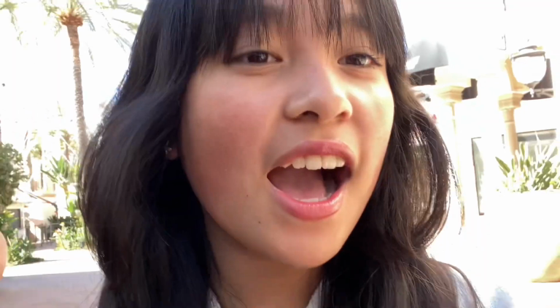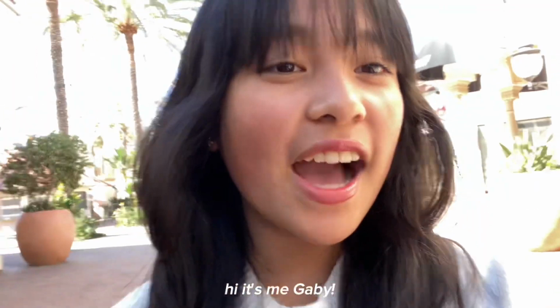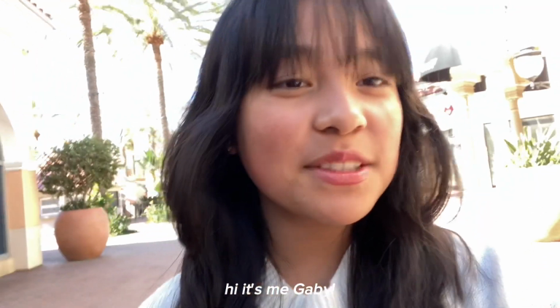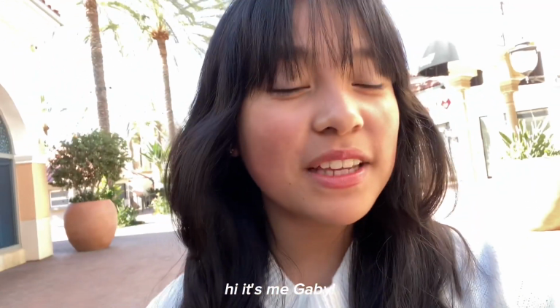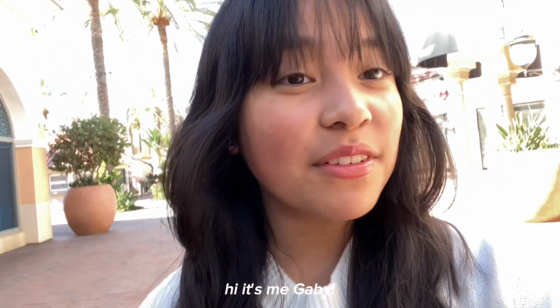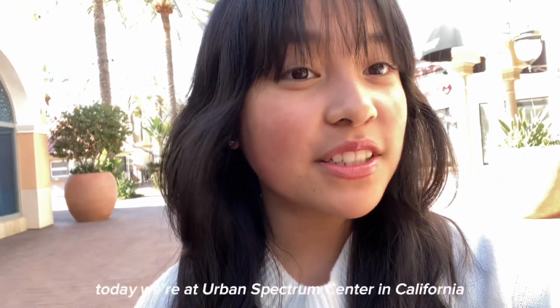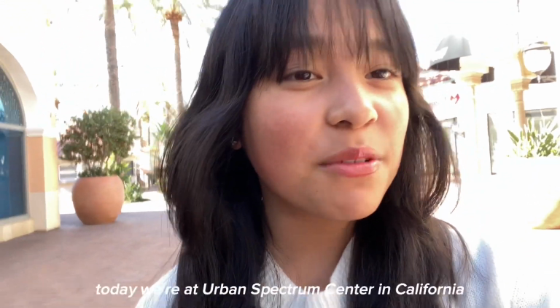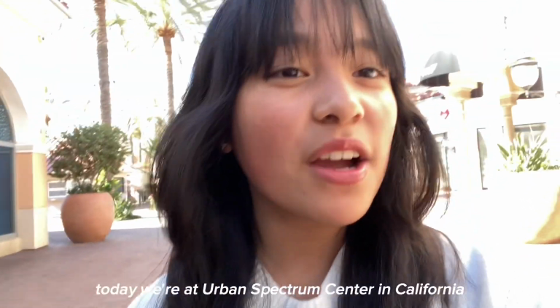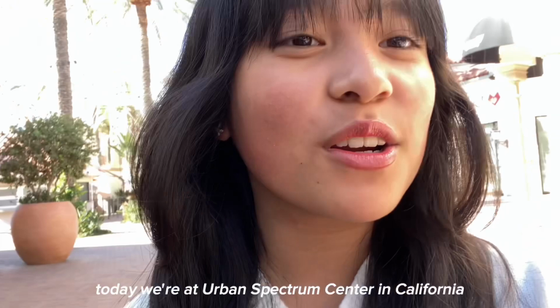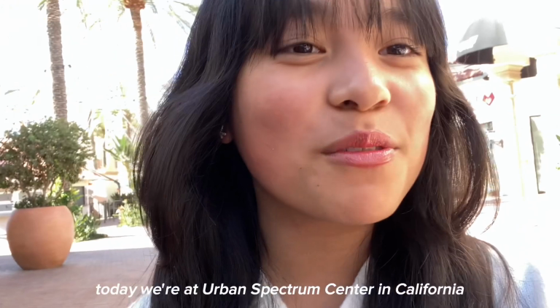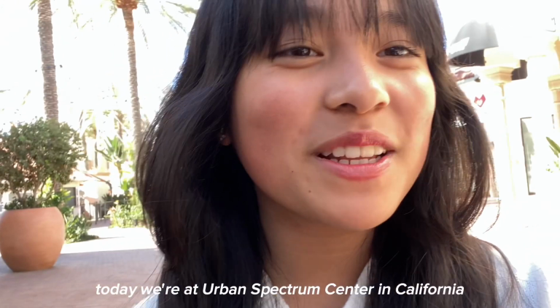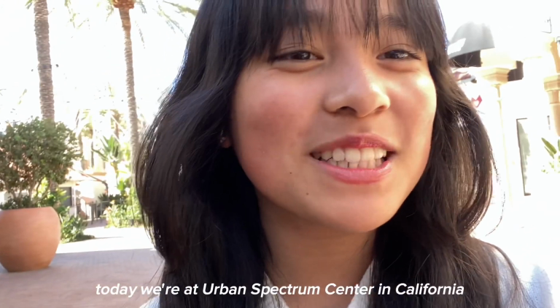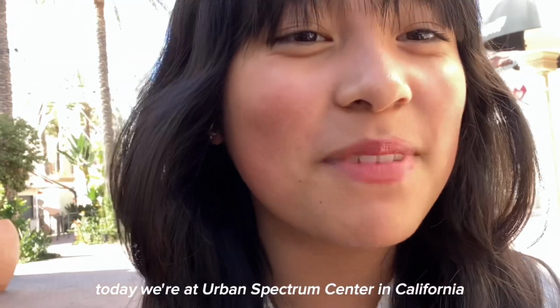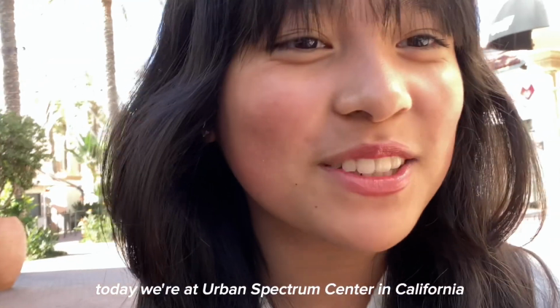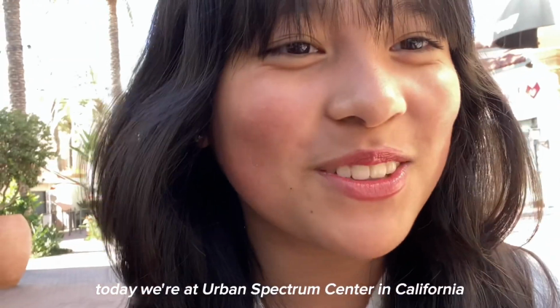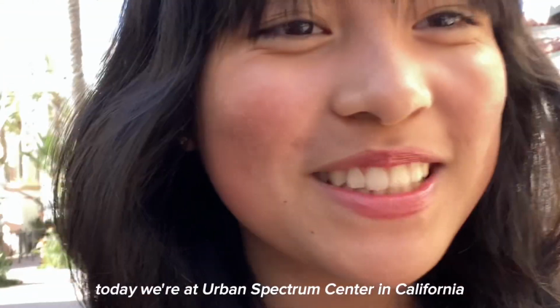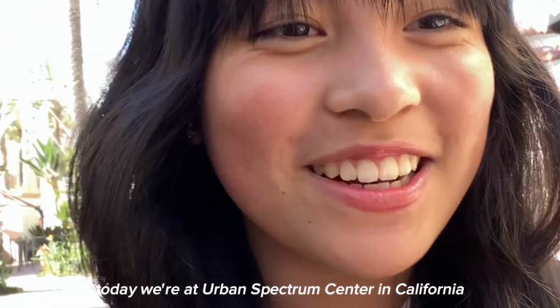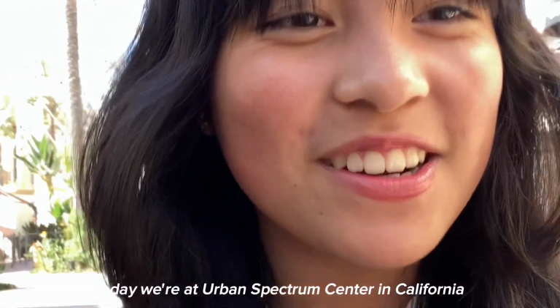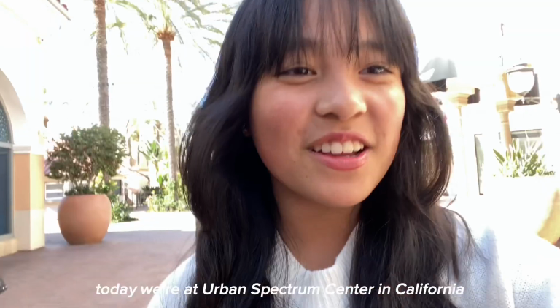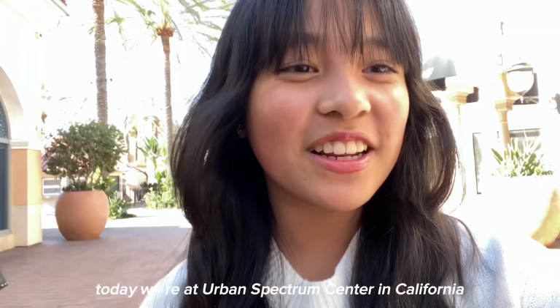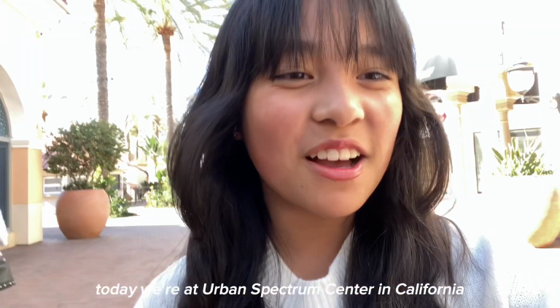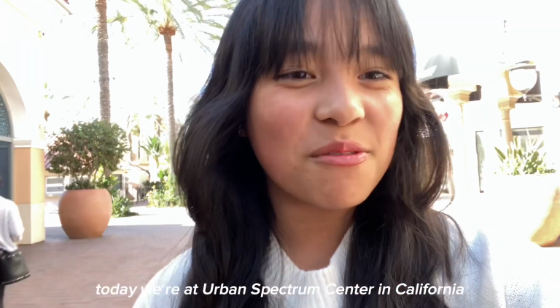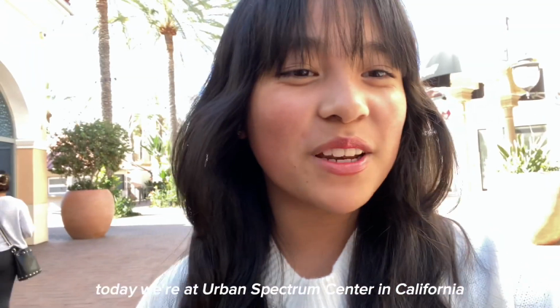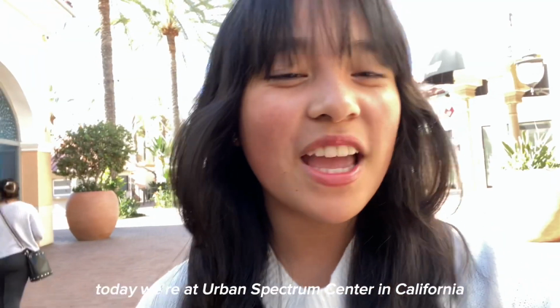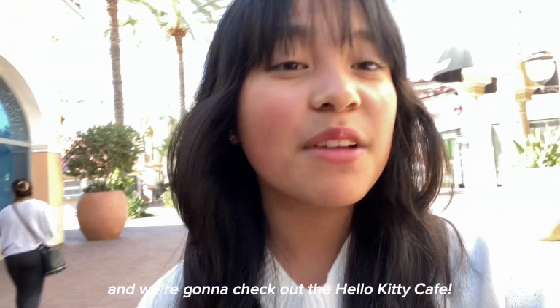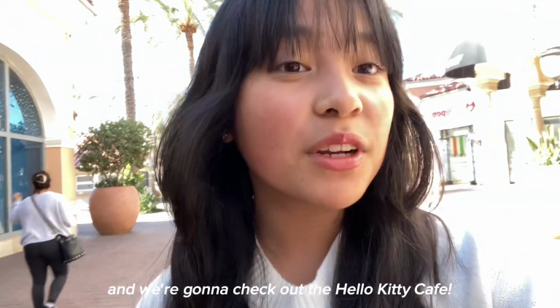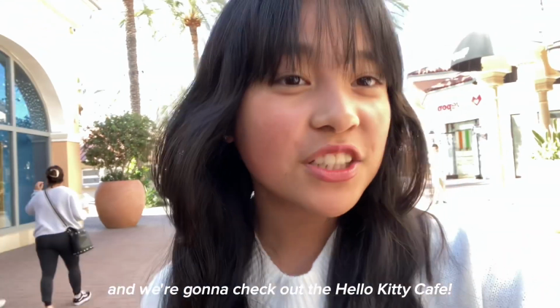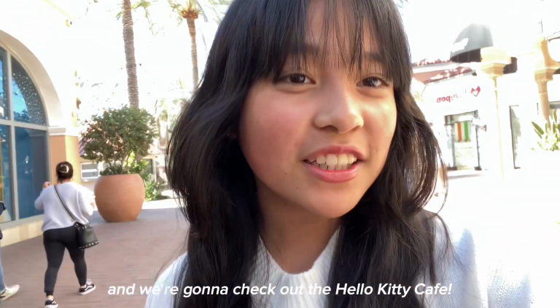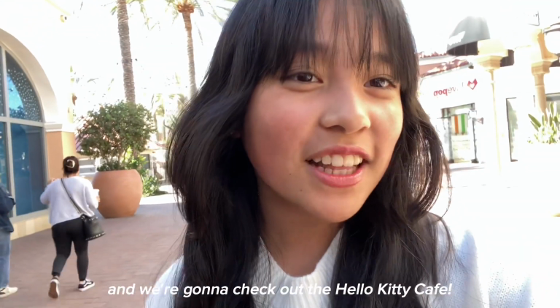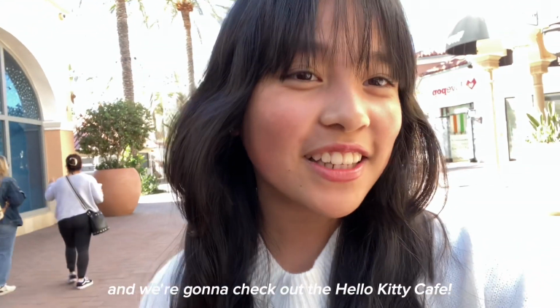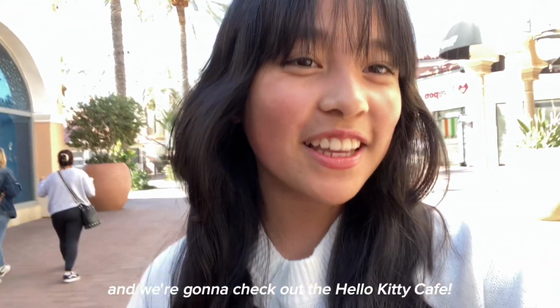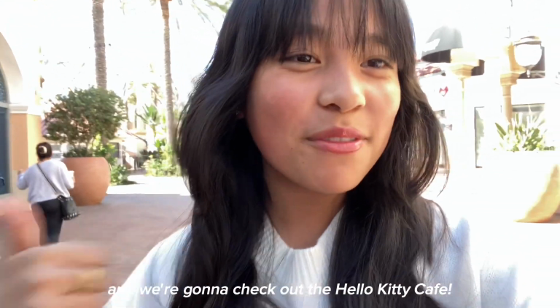Hi, it's me Gabby. Today we're at Urban Spectrum Center in California and we're gonna check out the Hello Kitty Cafe.